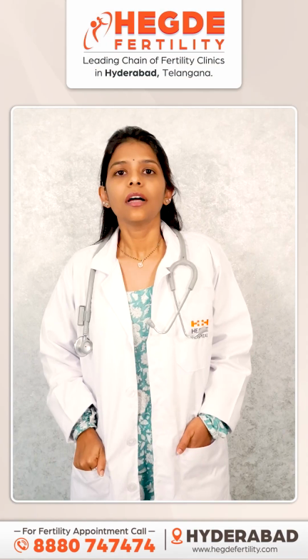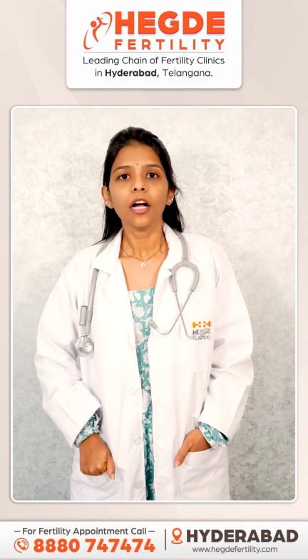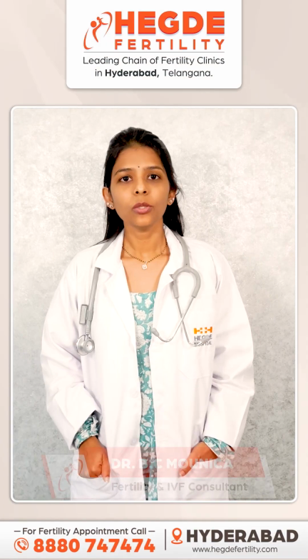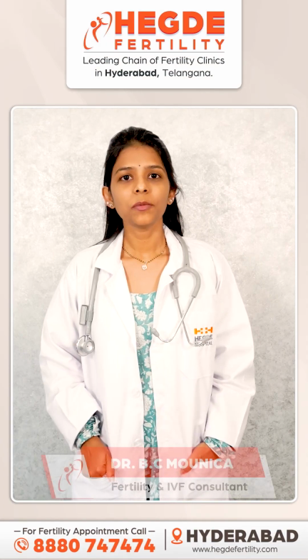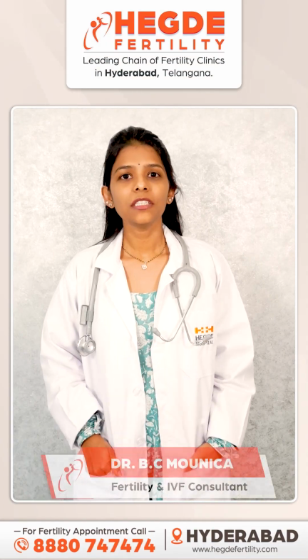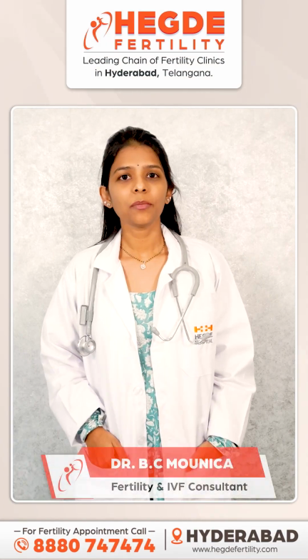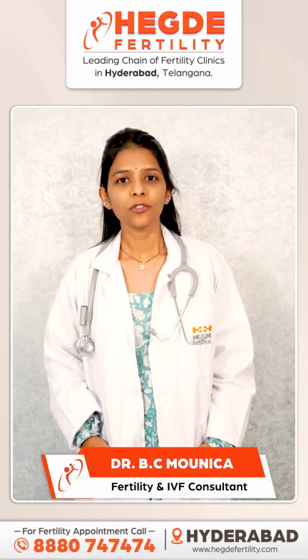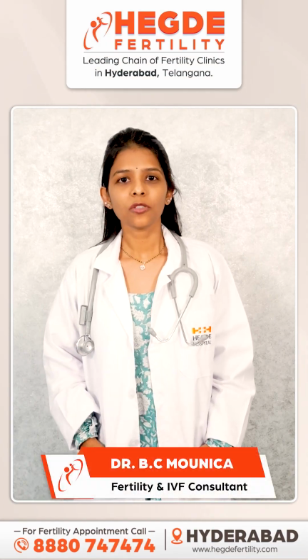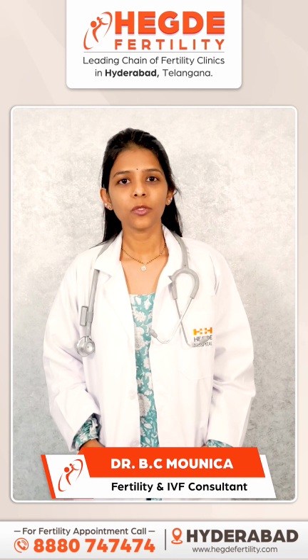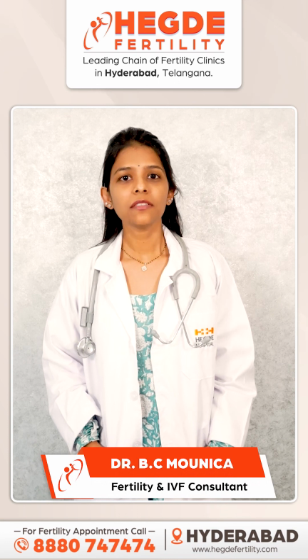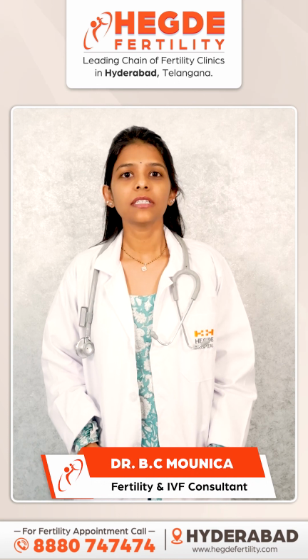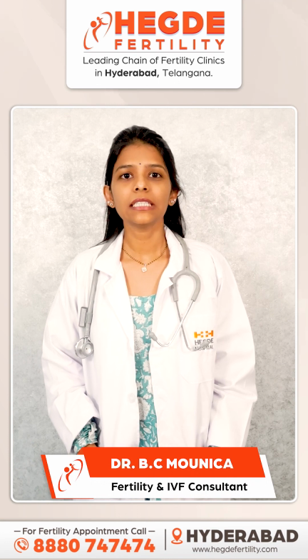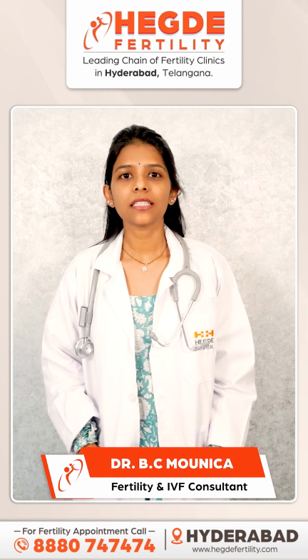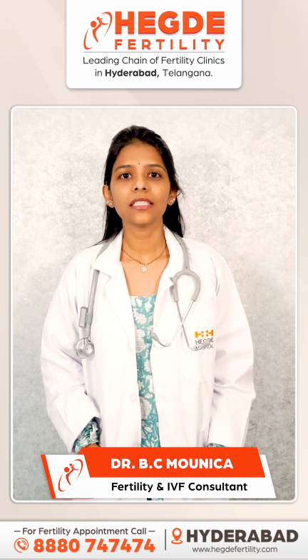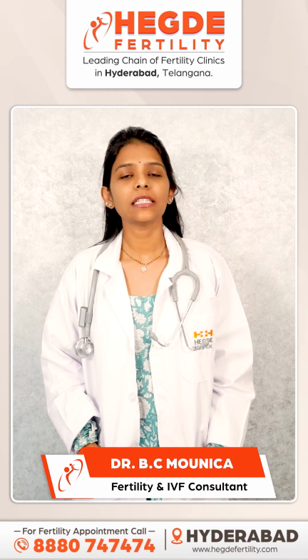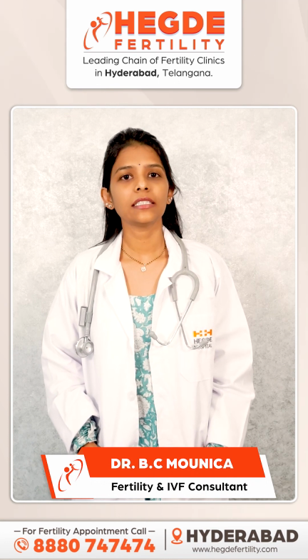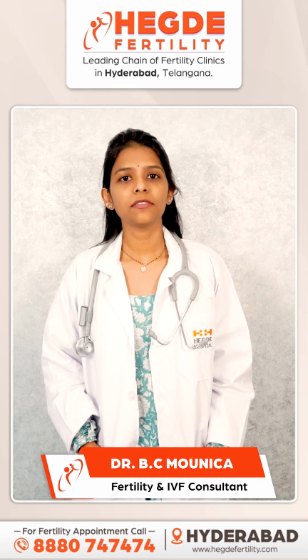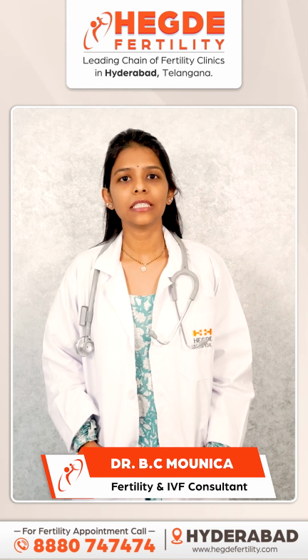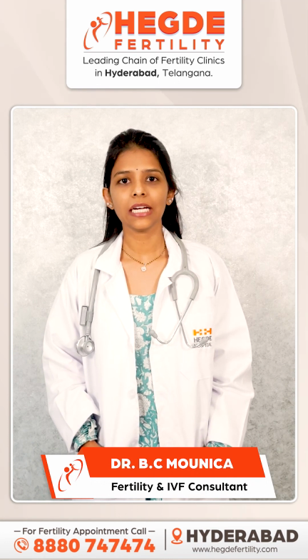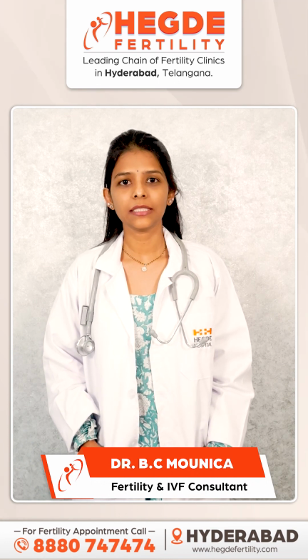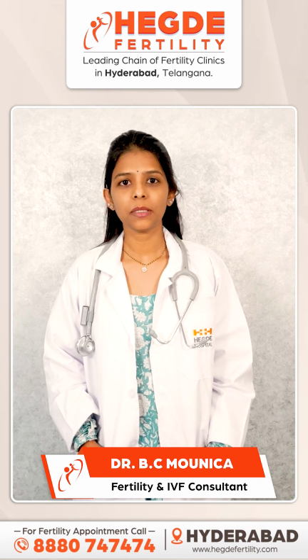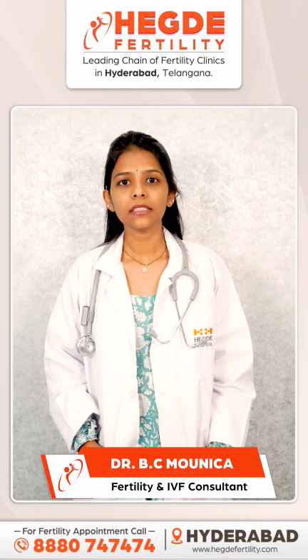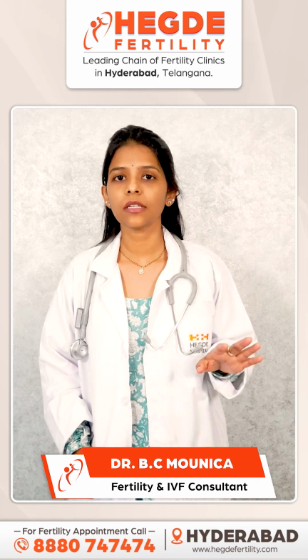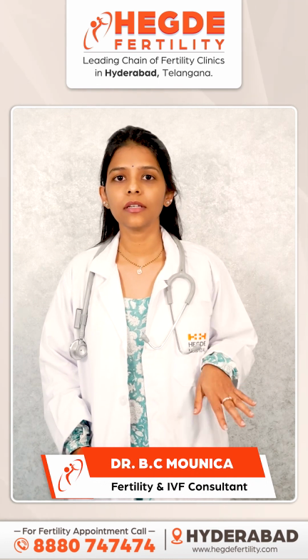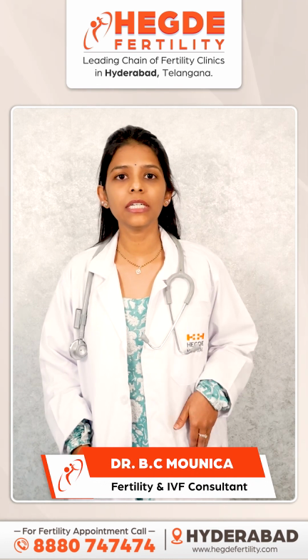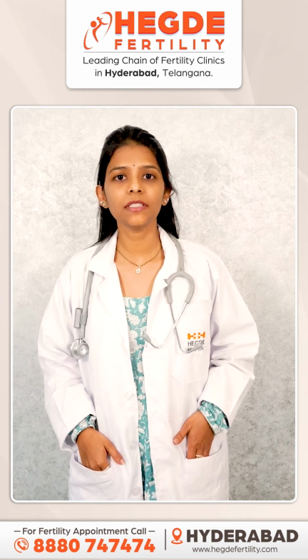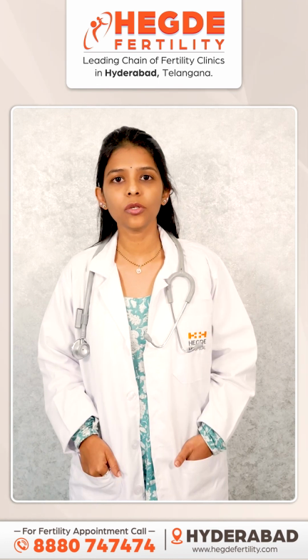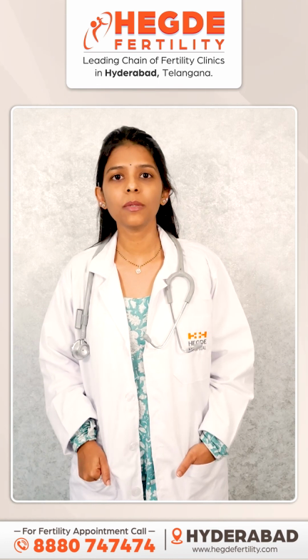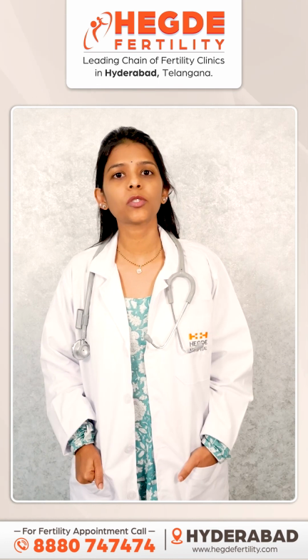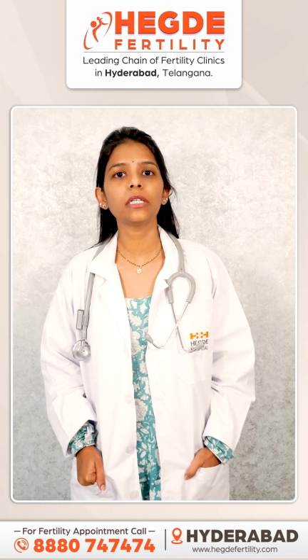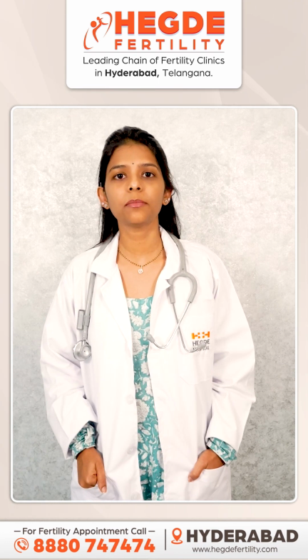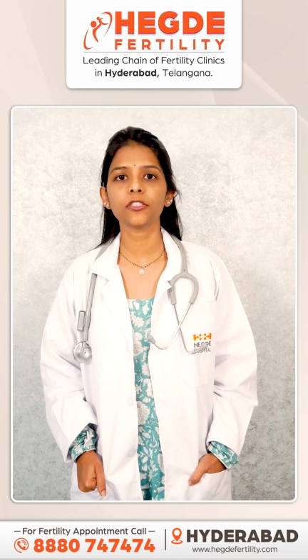Hello everyone, my name is Dr. Monika, Fertility Consultant at Heg Day Fertility, Hyderabad. In this video, I will talk about scrotal temperature.